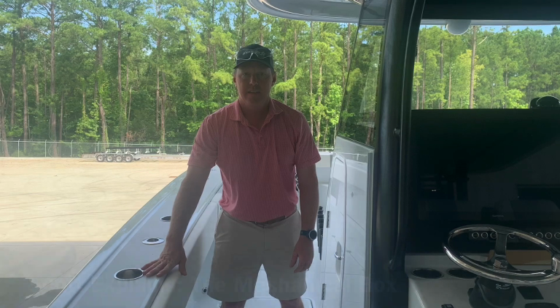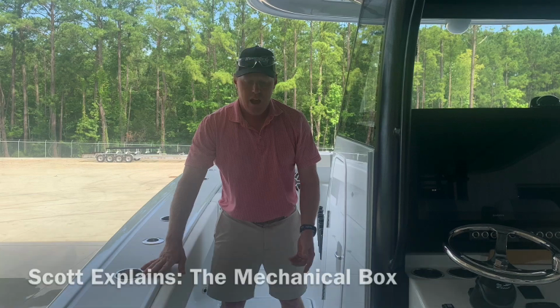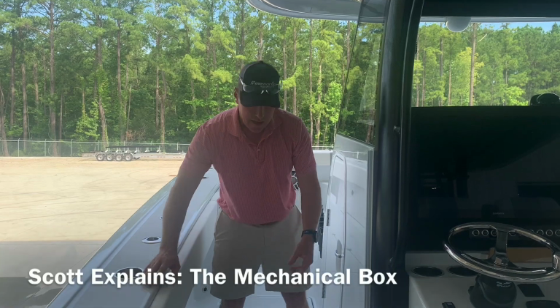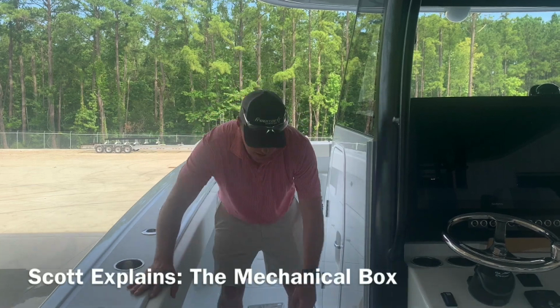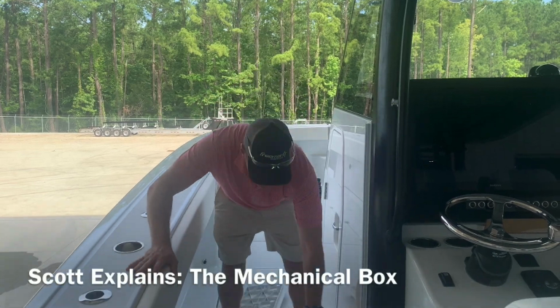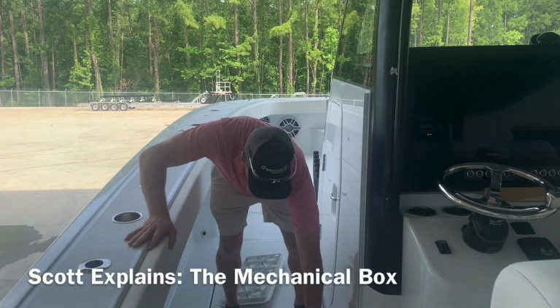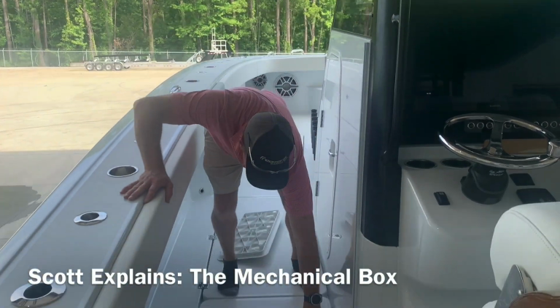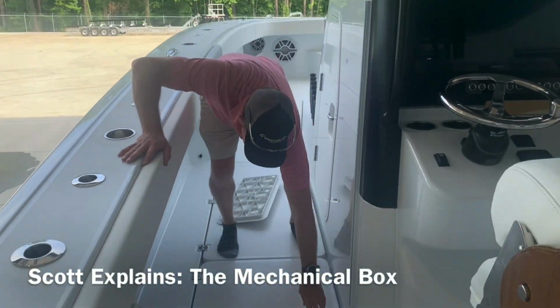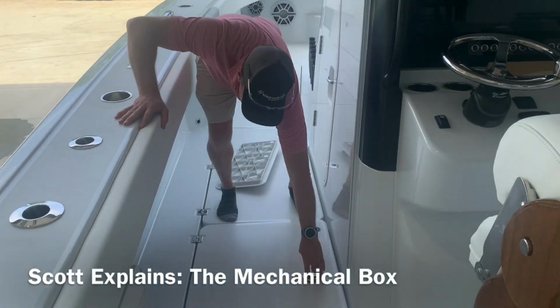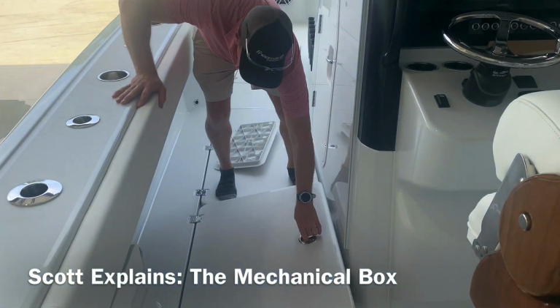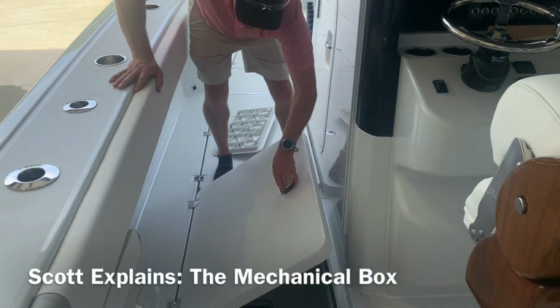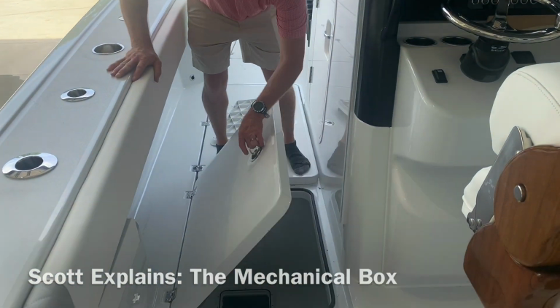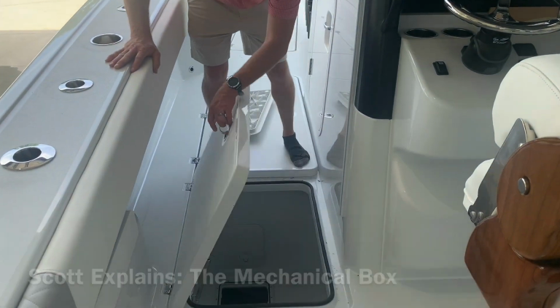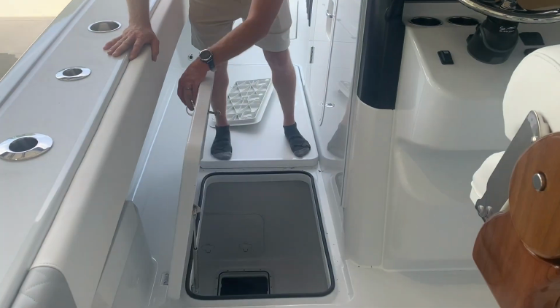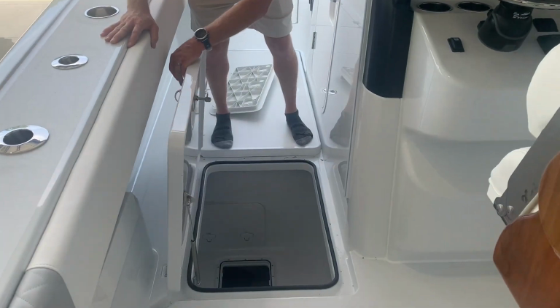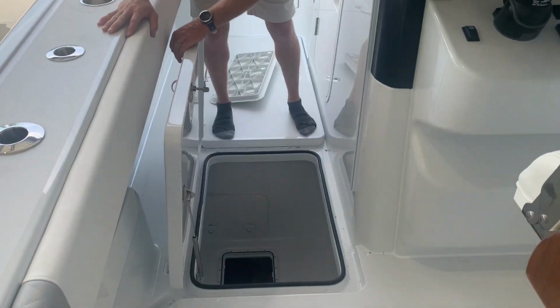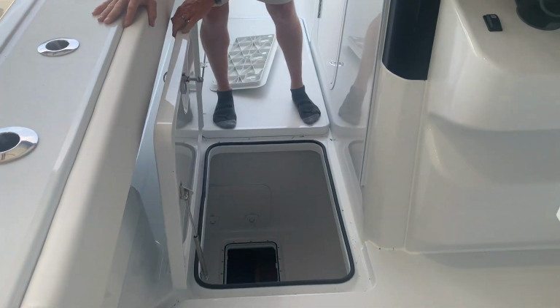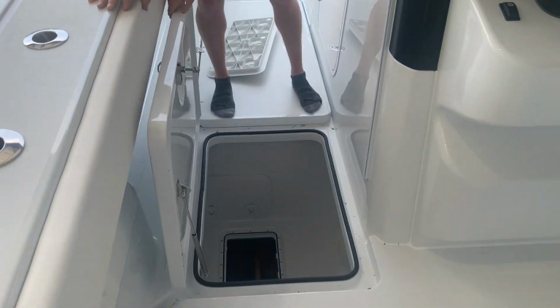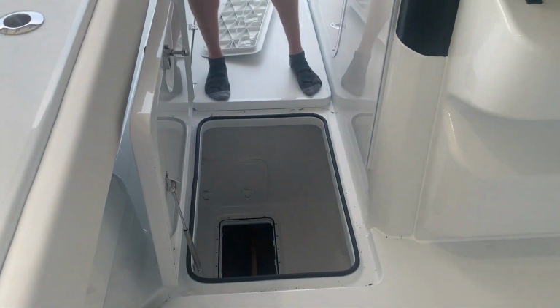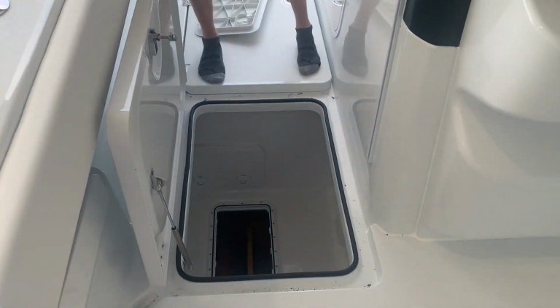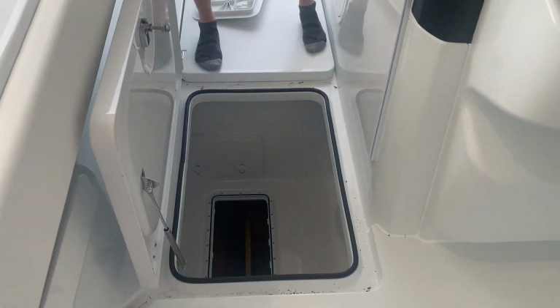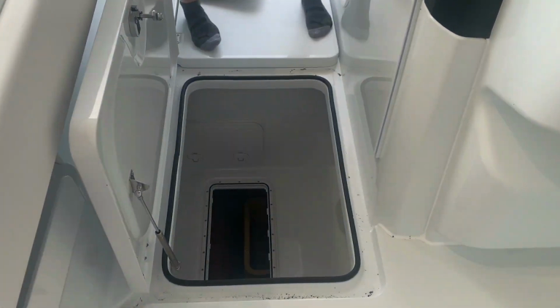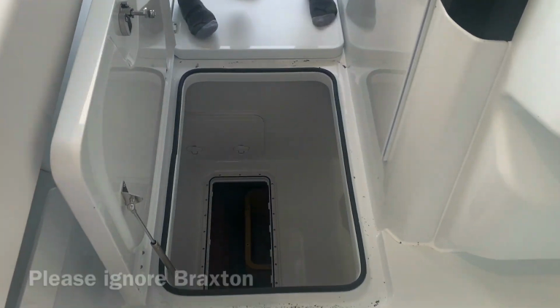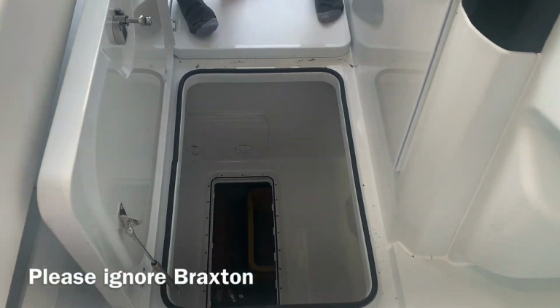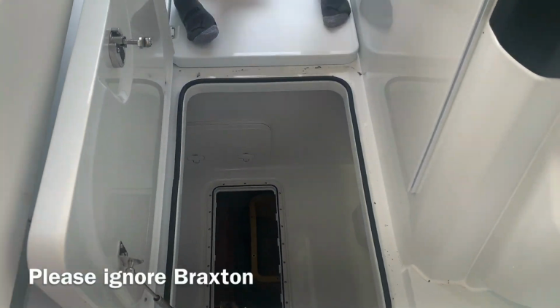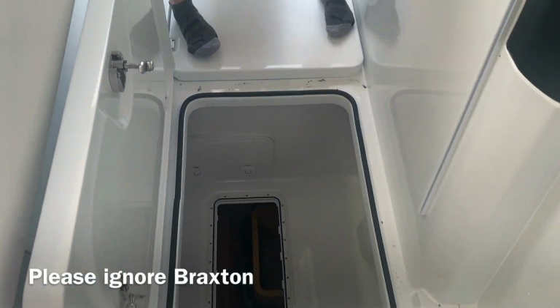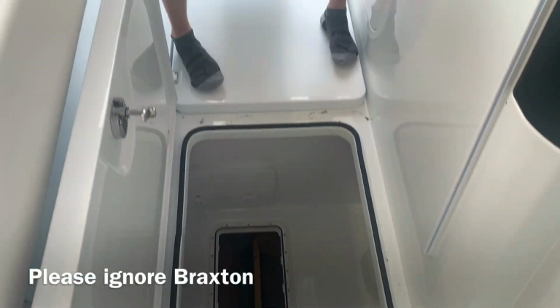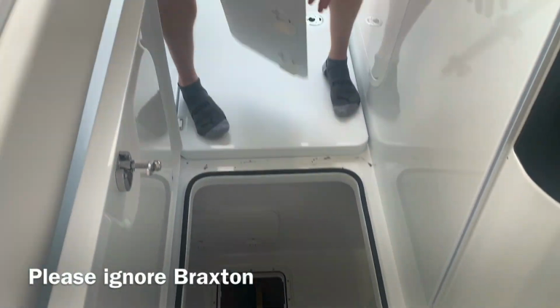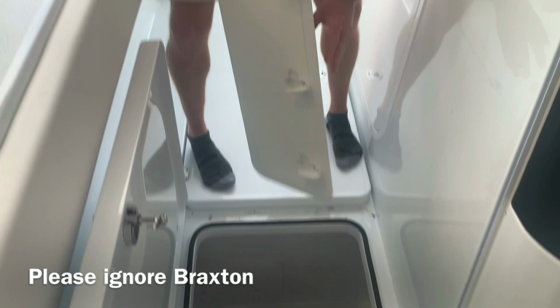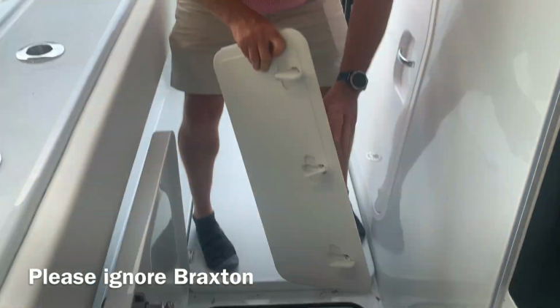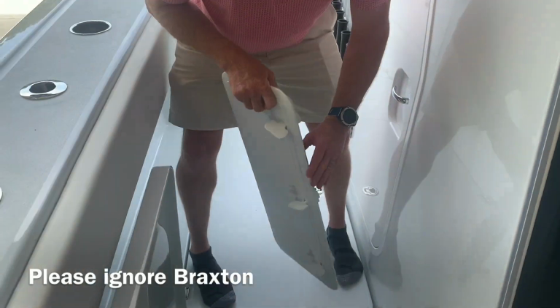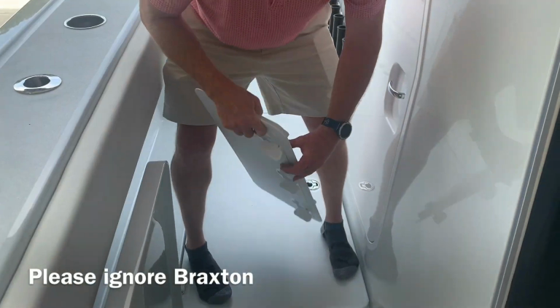We call this our mechanical box. Inside this box there's a floor with this actual lid that I've now removed.